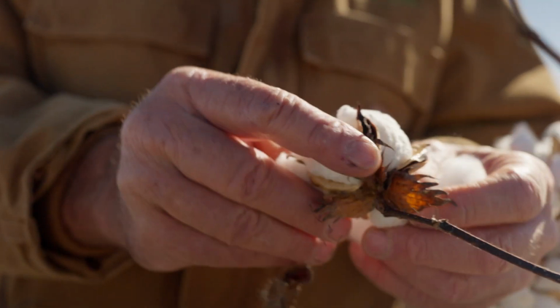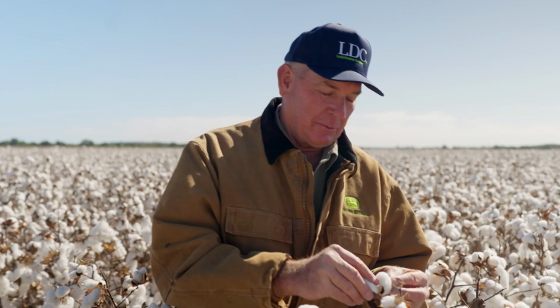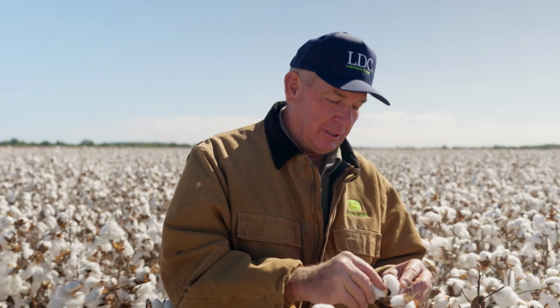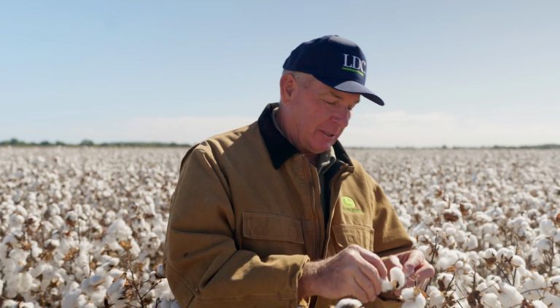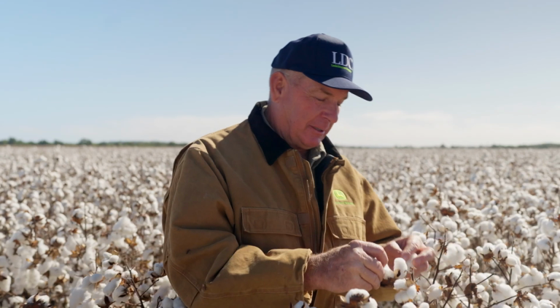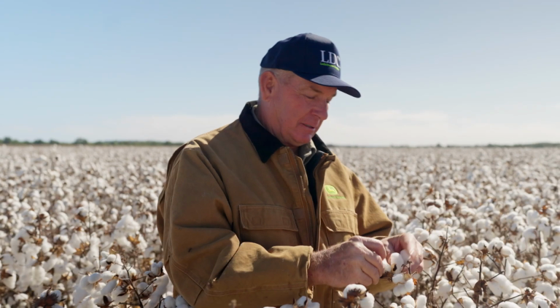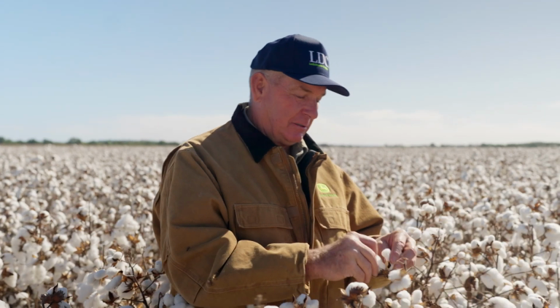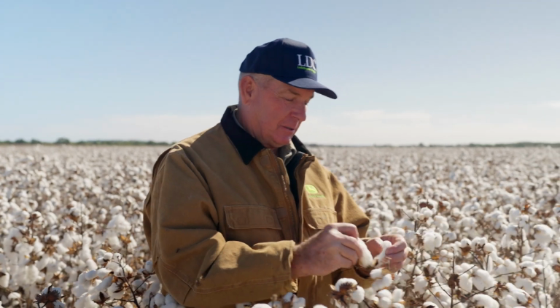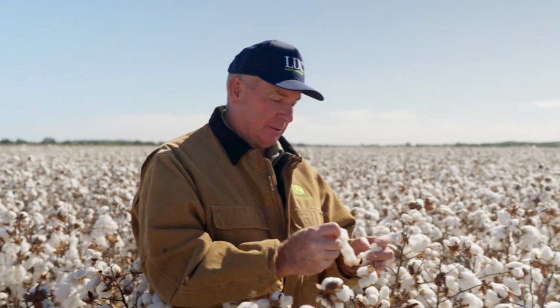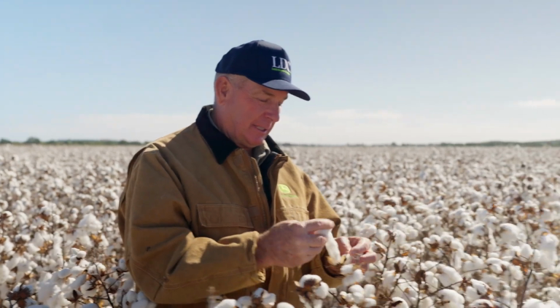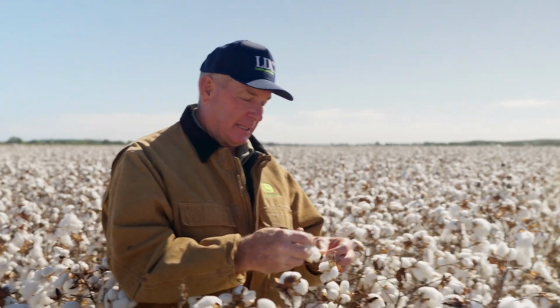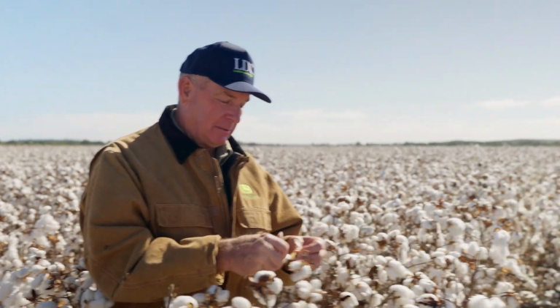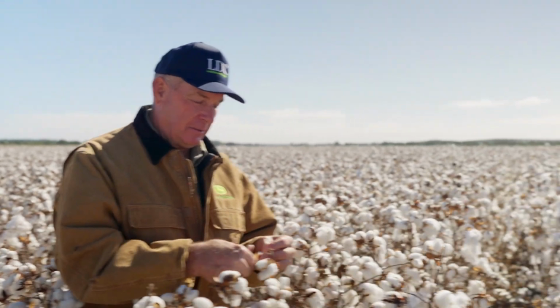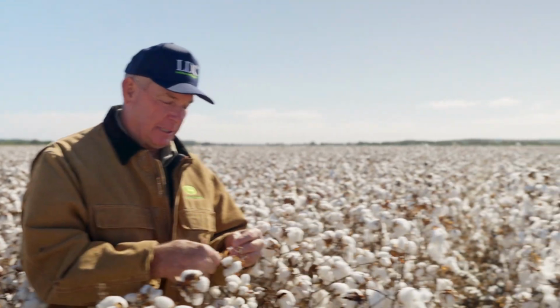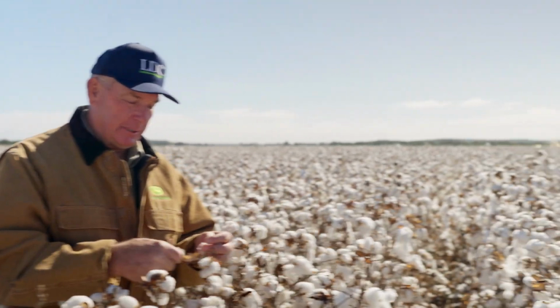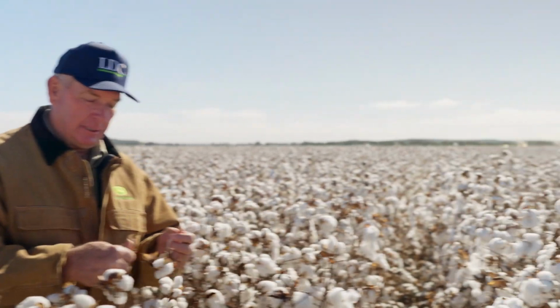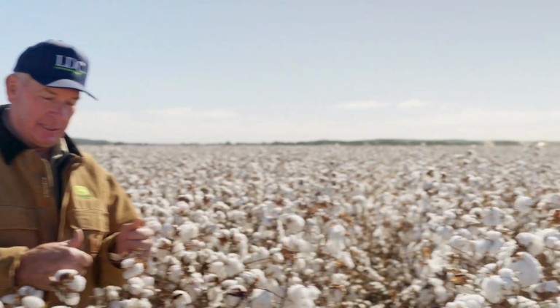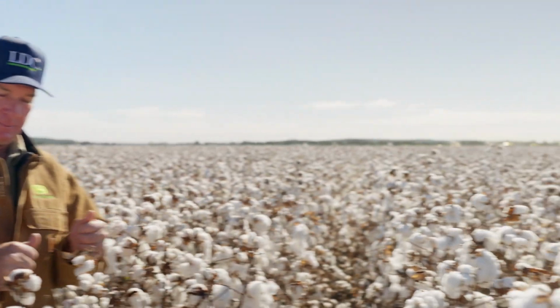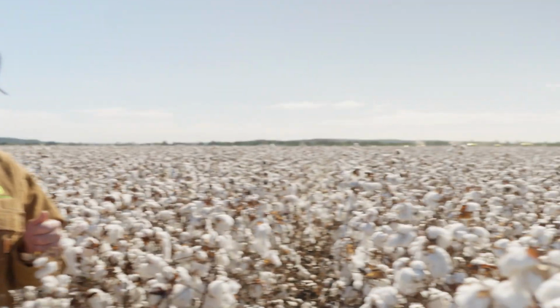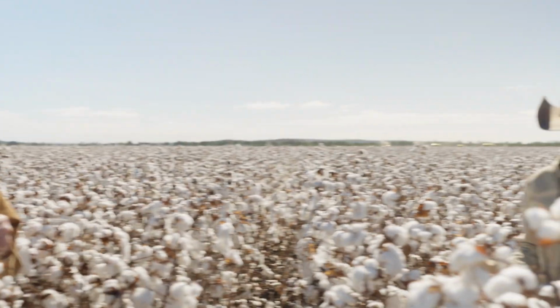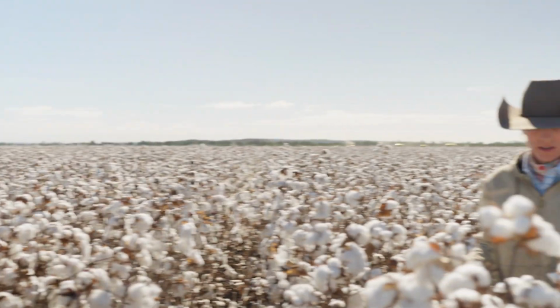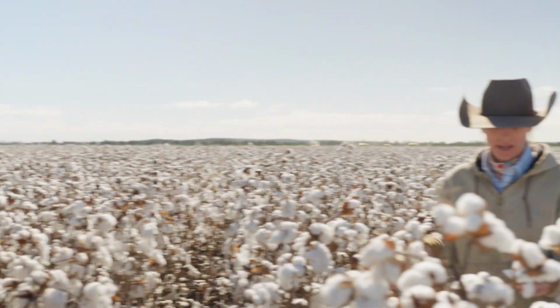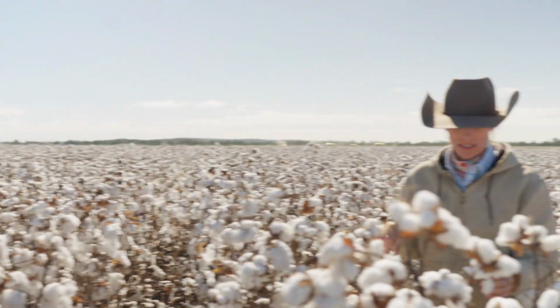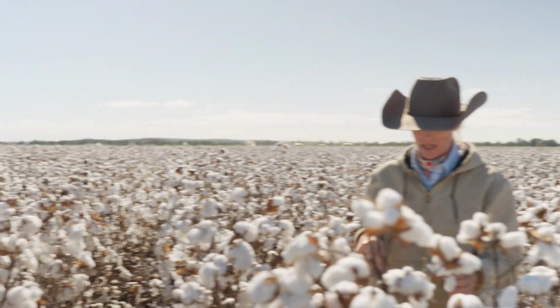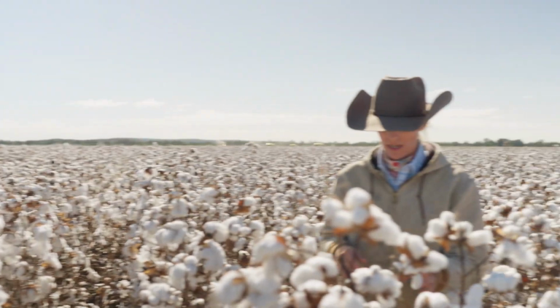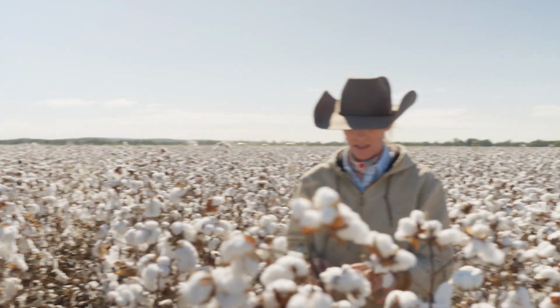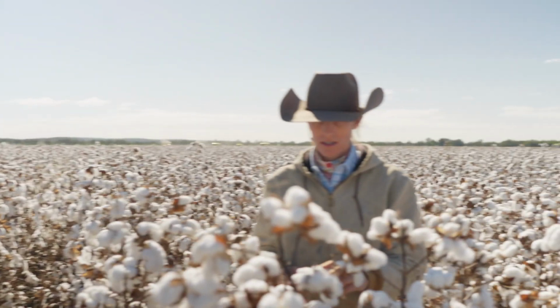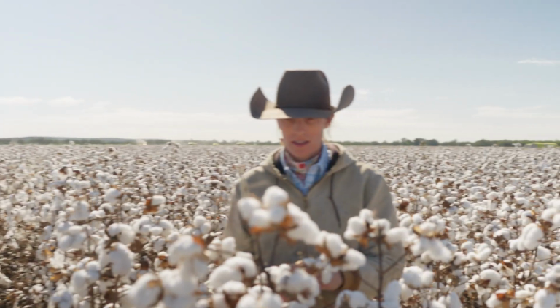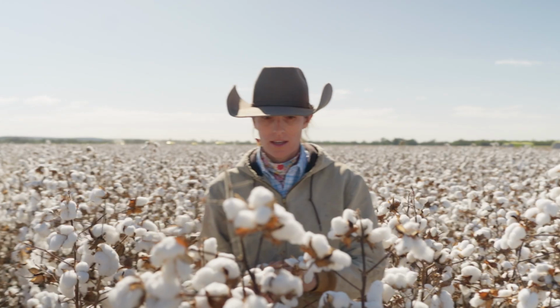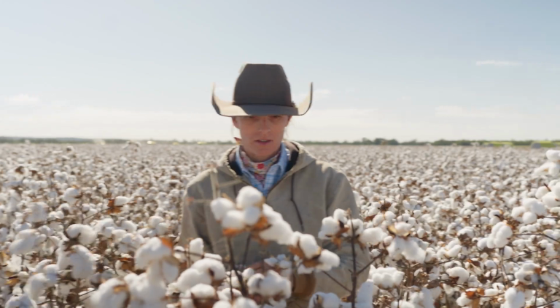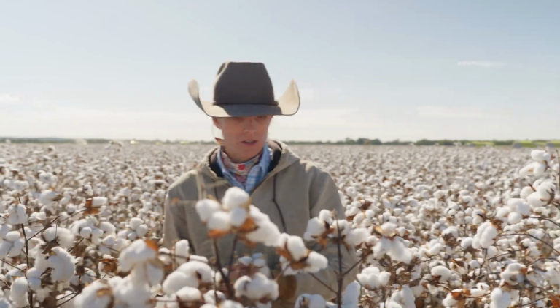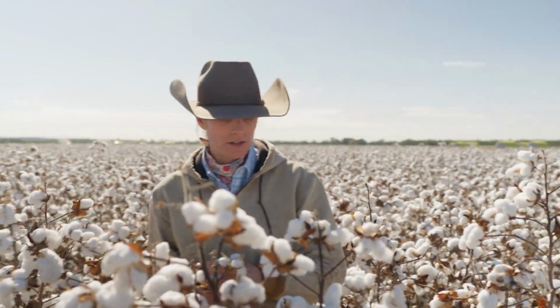What do you think about this cotton house? About ready to go? Yeah, I think we can start. I think it looks good.